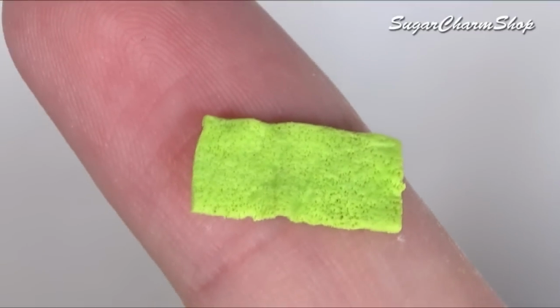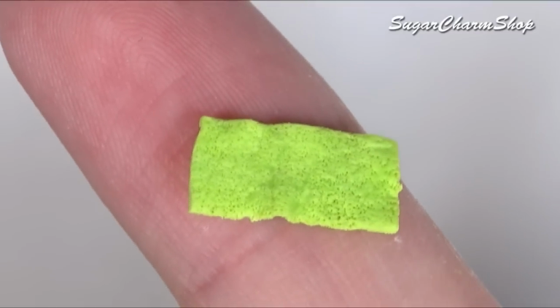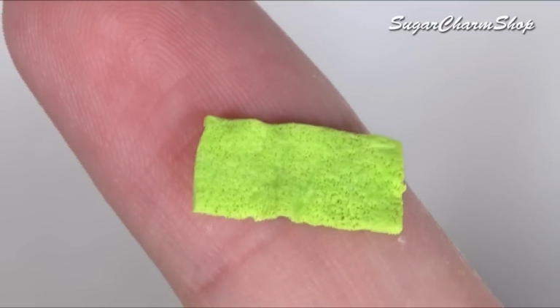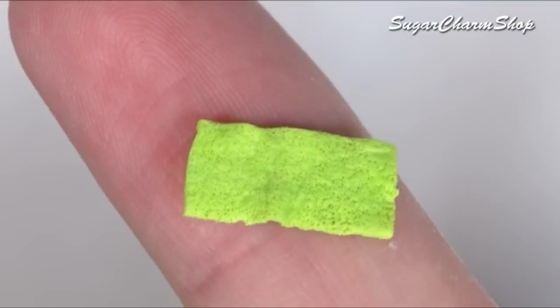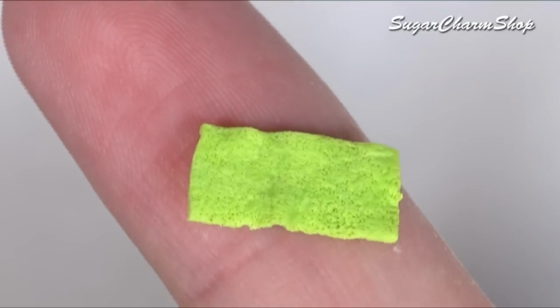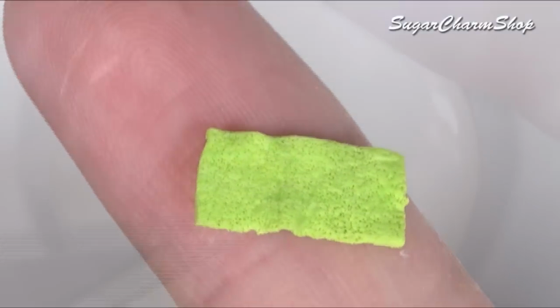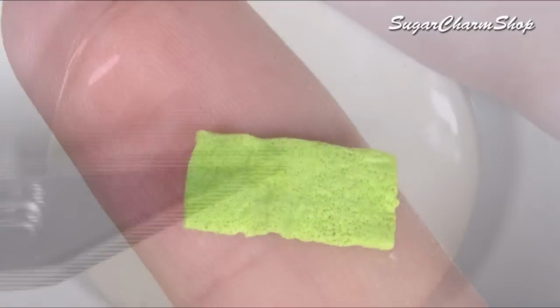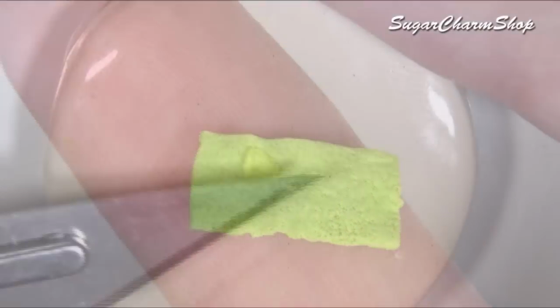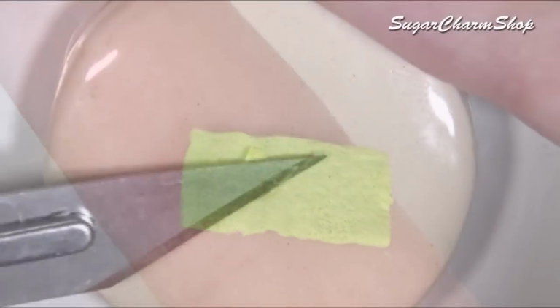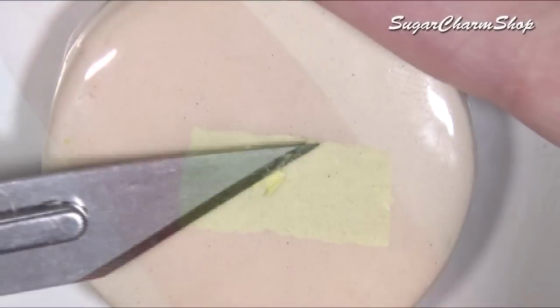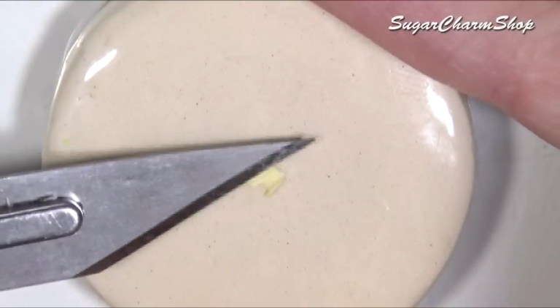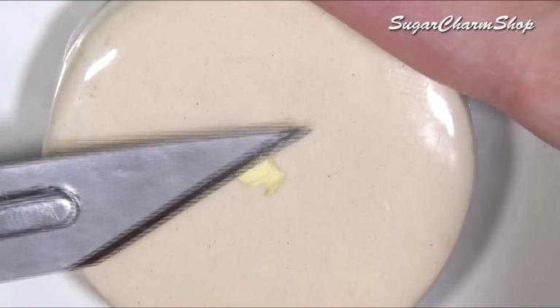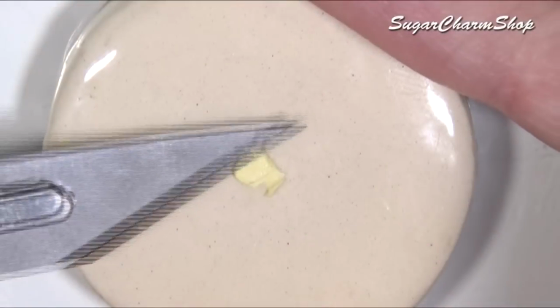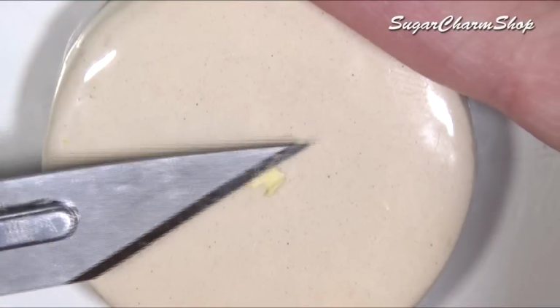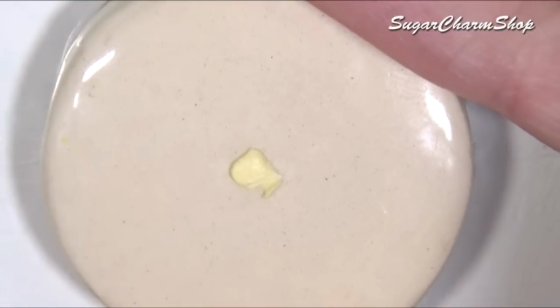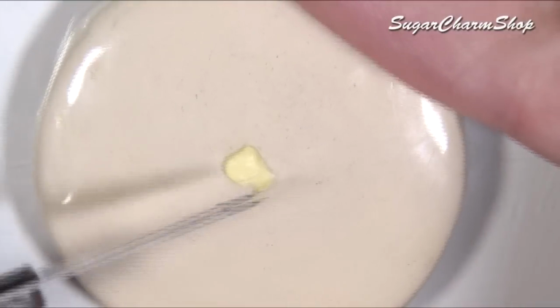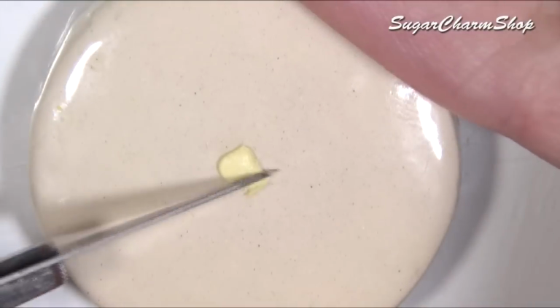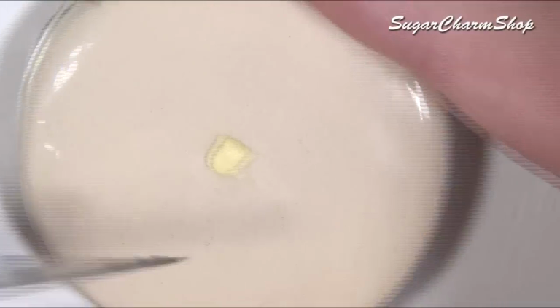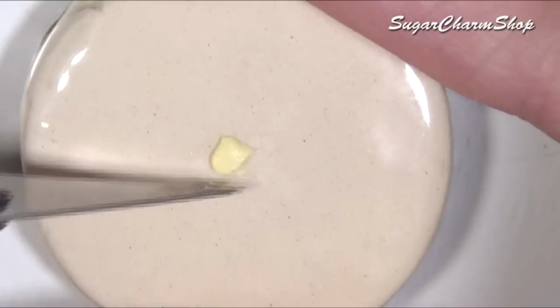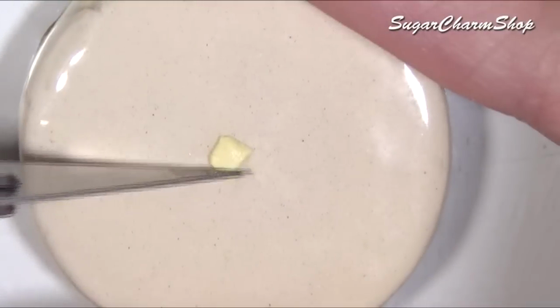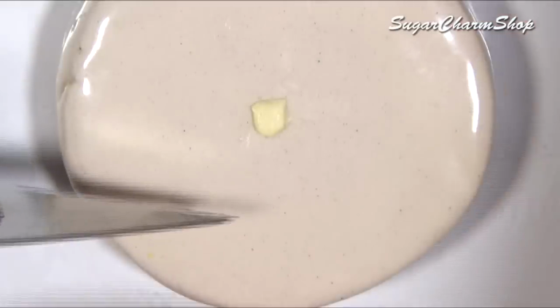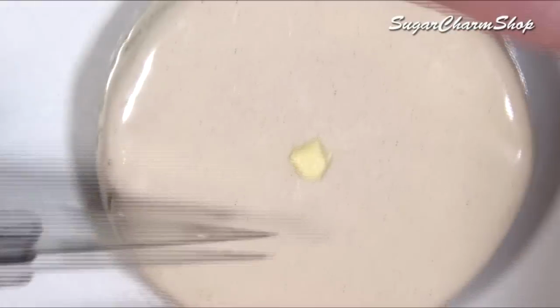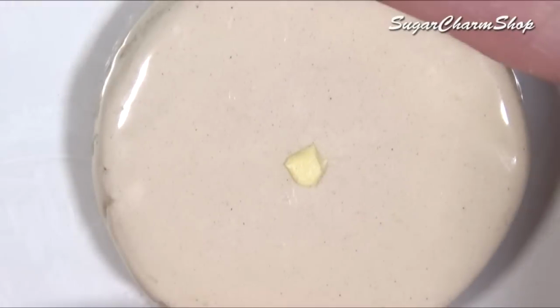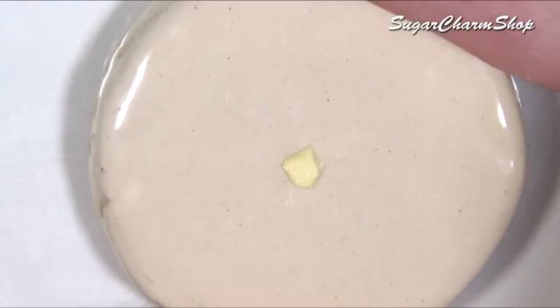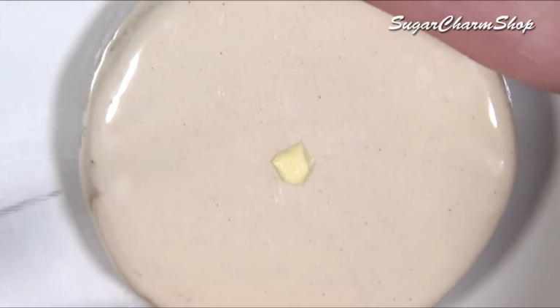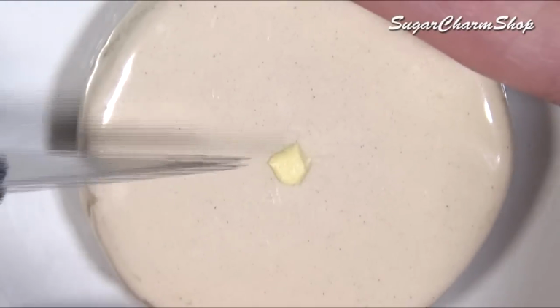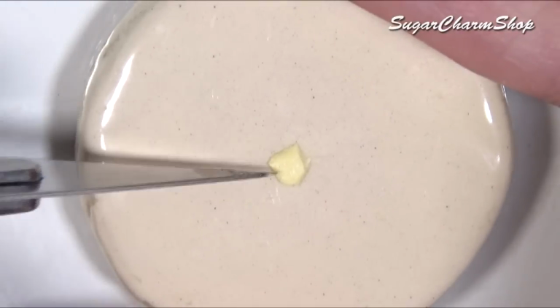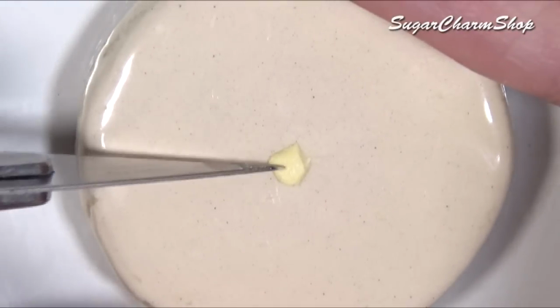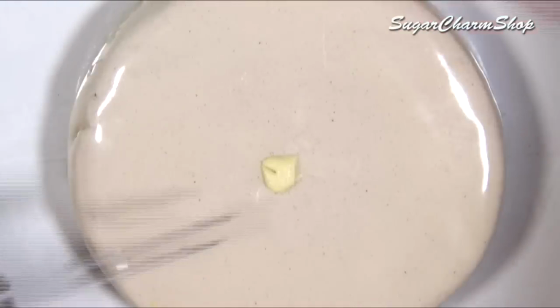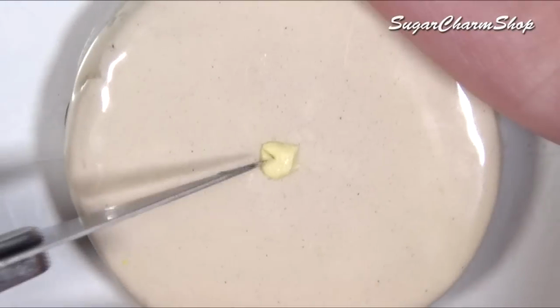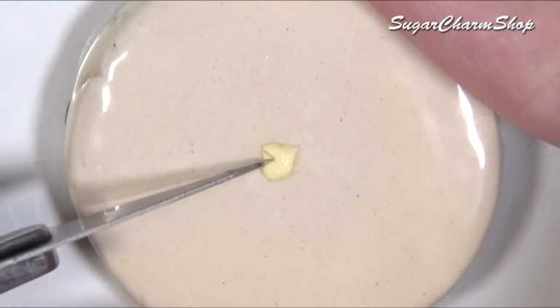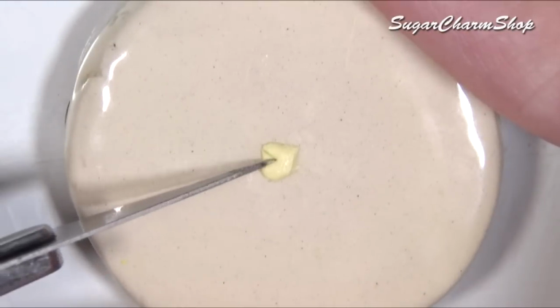And just to make the sand look less empty, I also added some starfish and some shells.